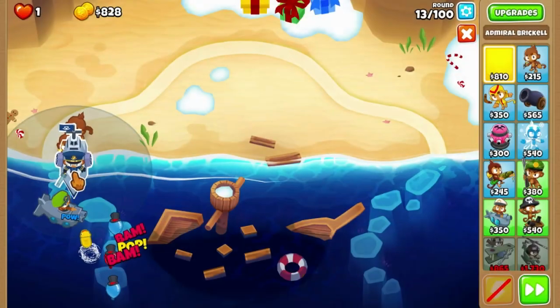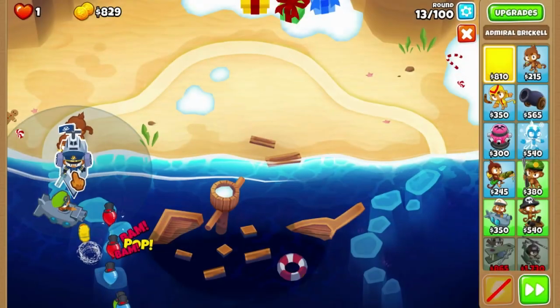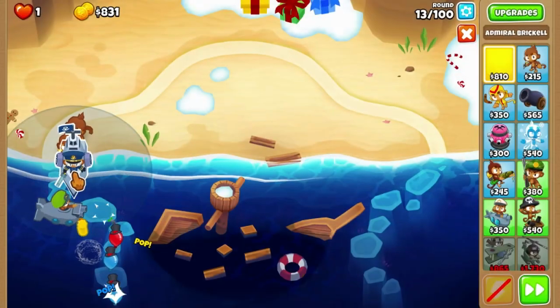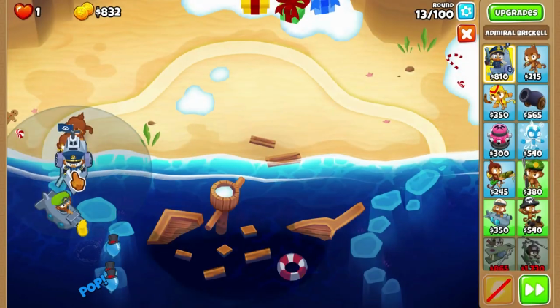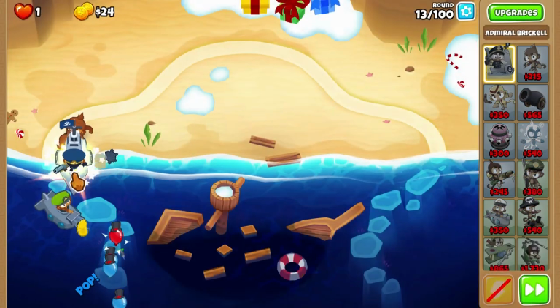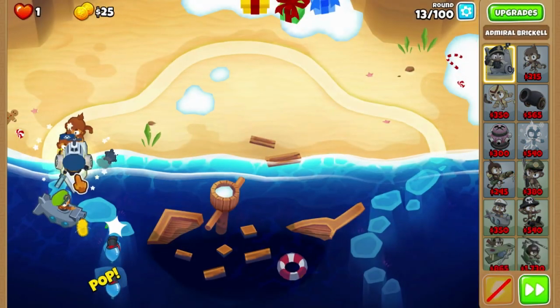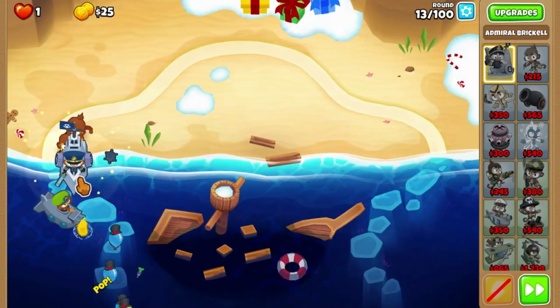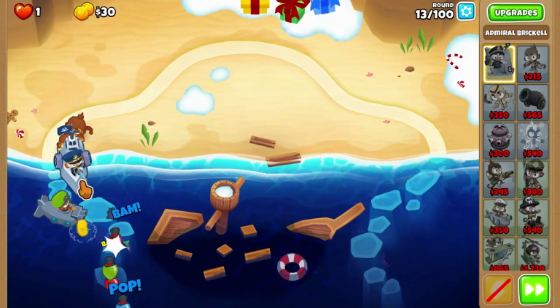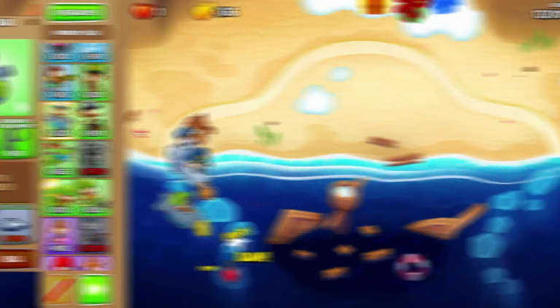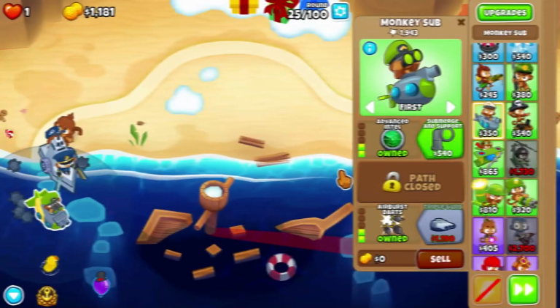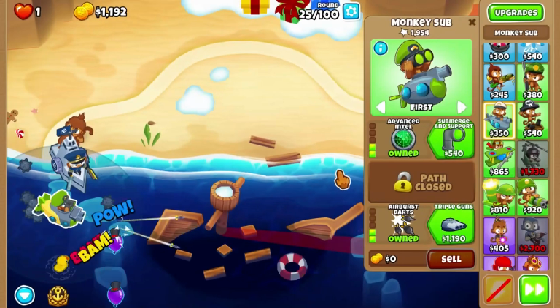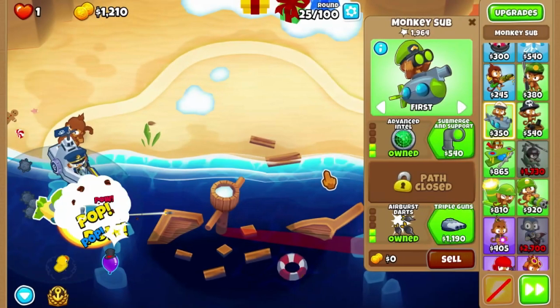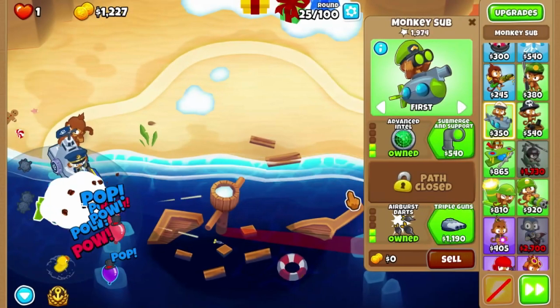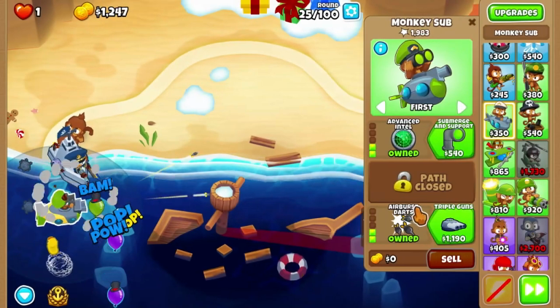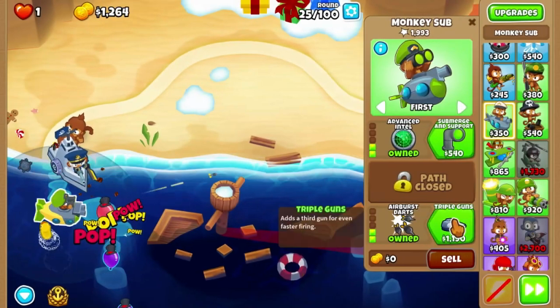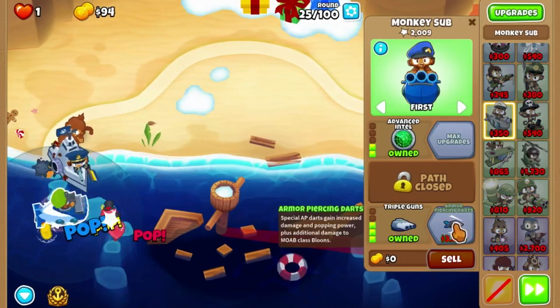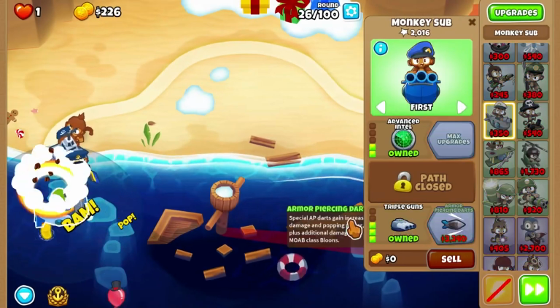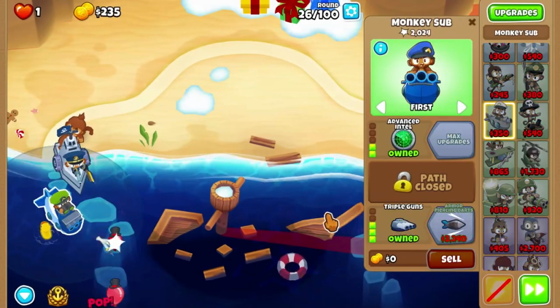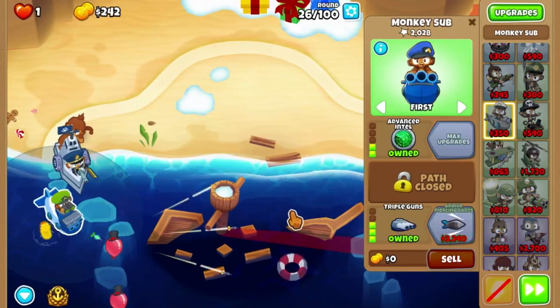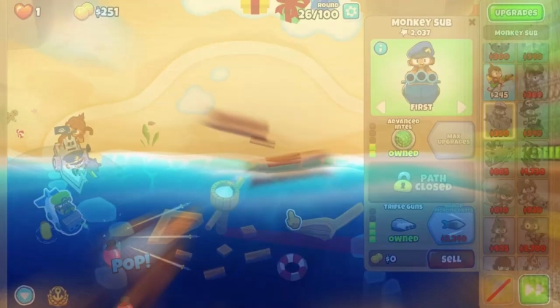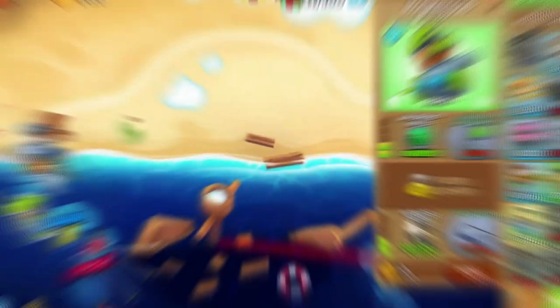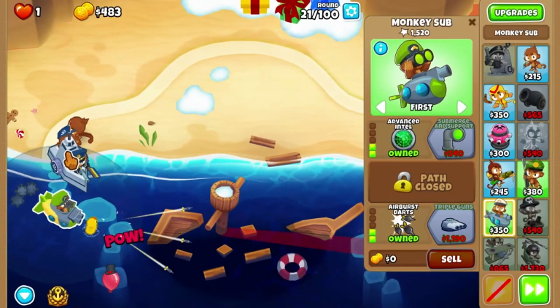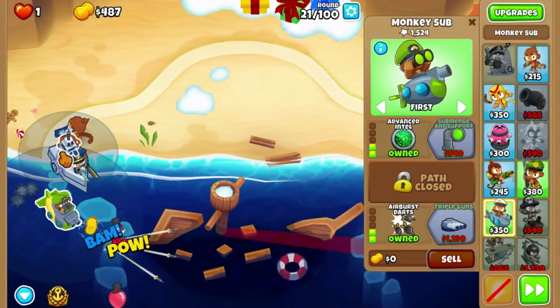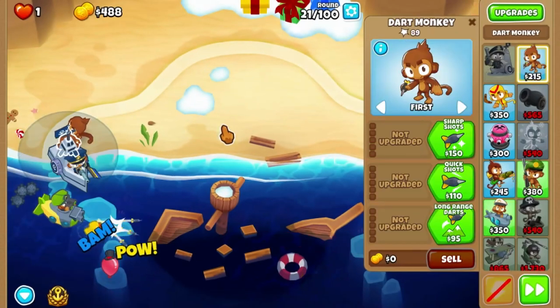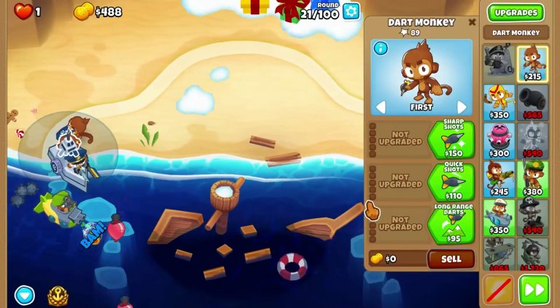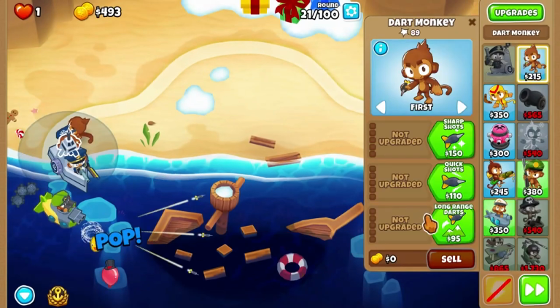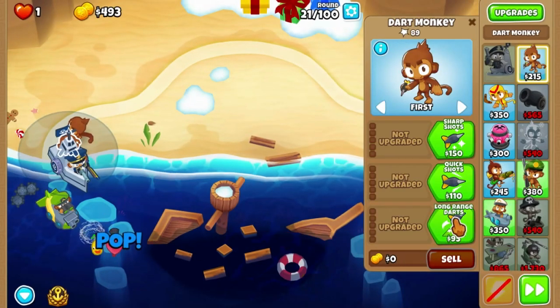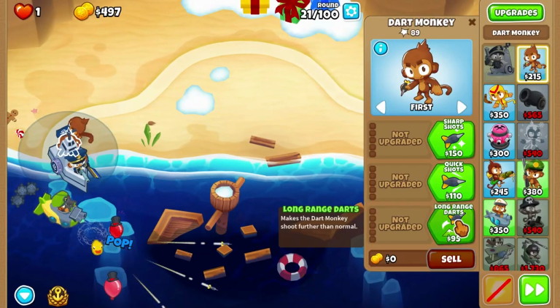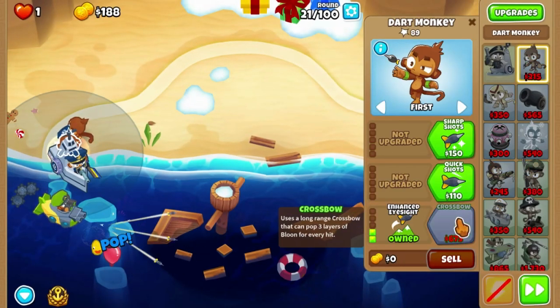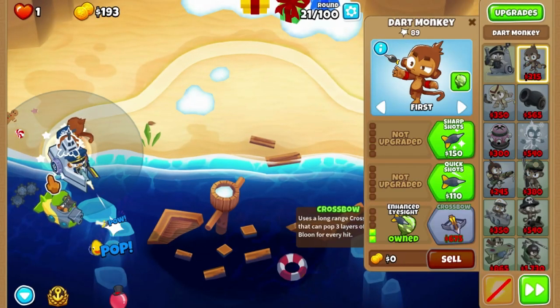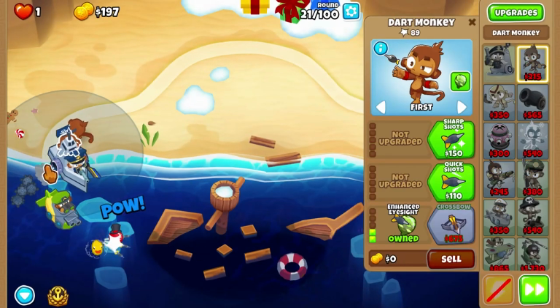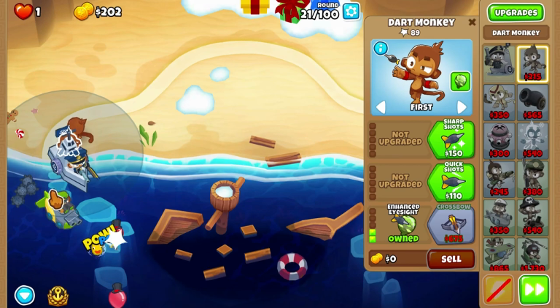After you buy twin guns, we'll rush Brickle, and then we'll buy triple guns with advanced intel. Make sure before round 24 you get camel protection and dart monkey.